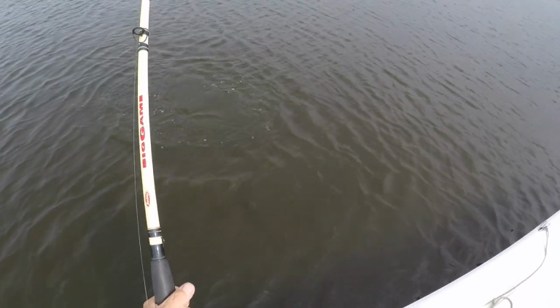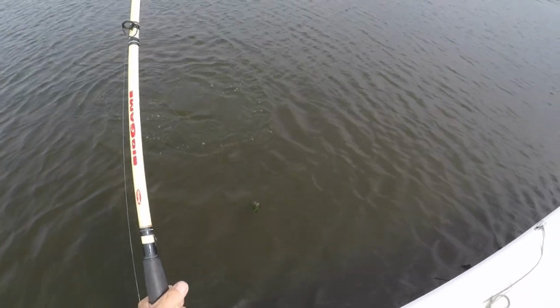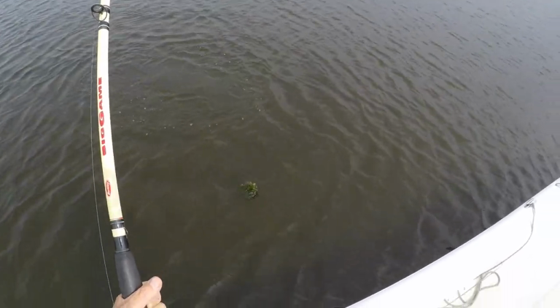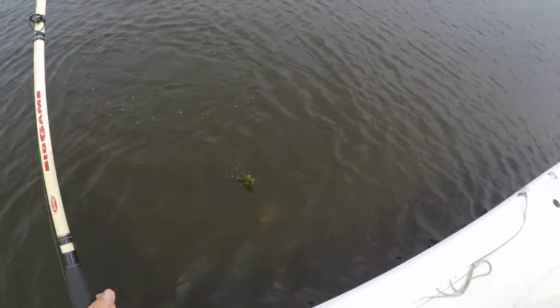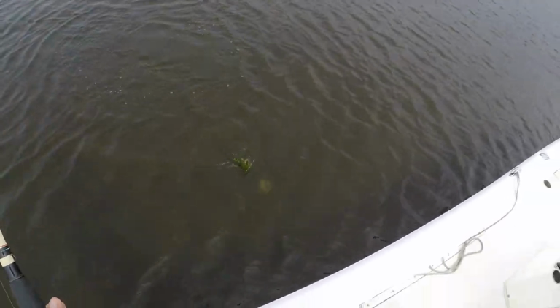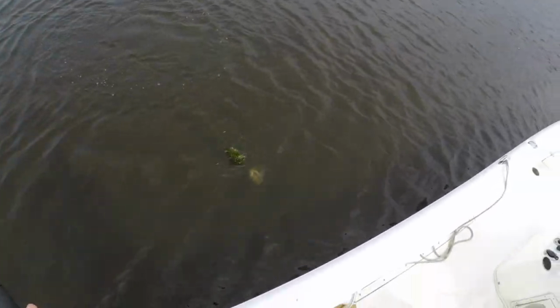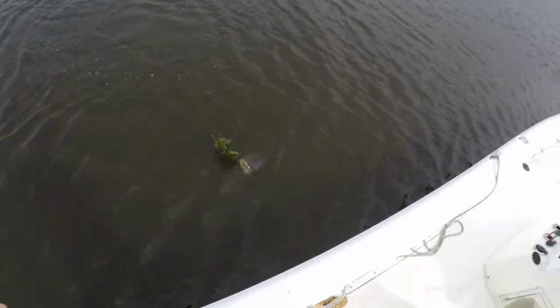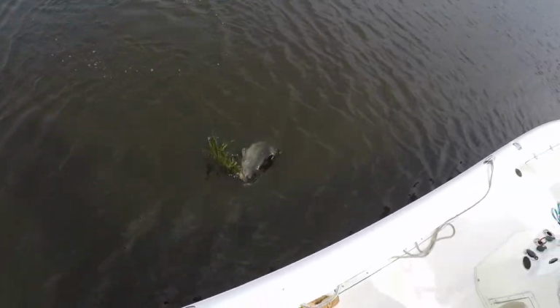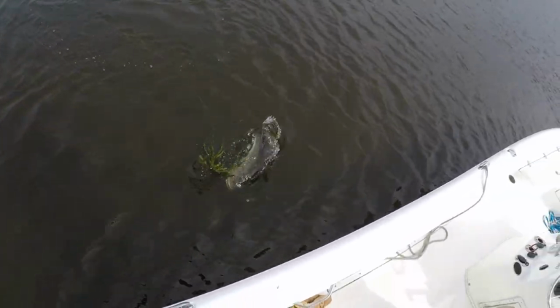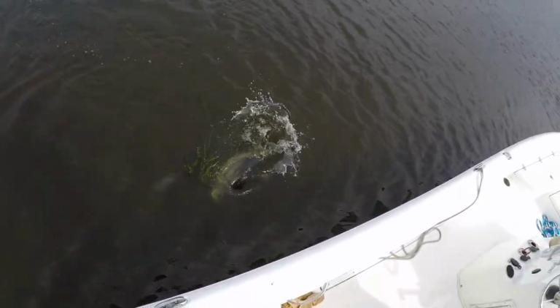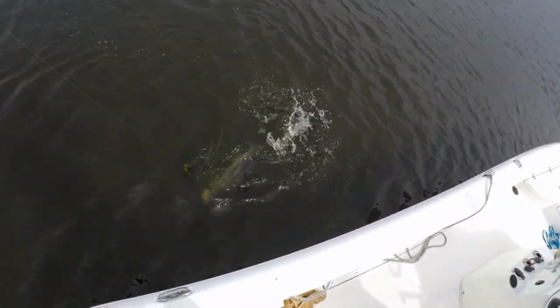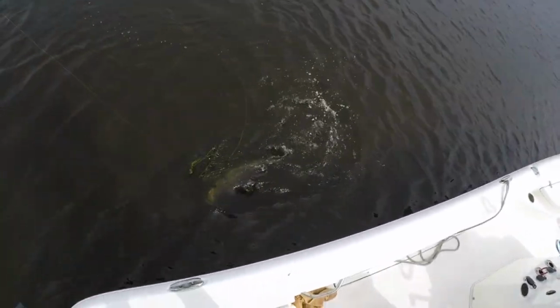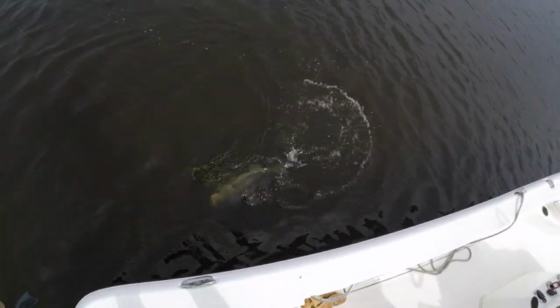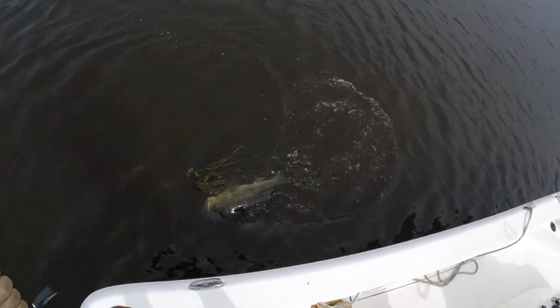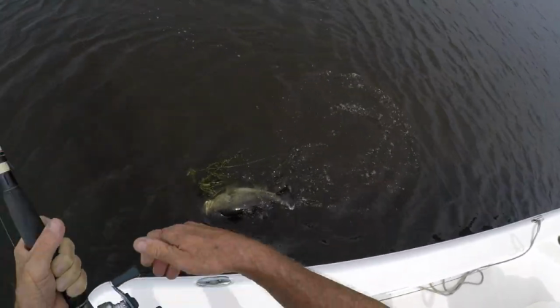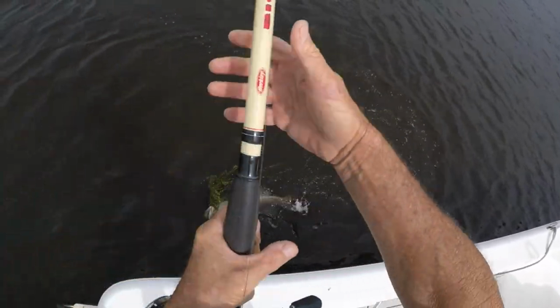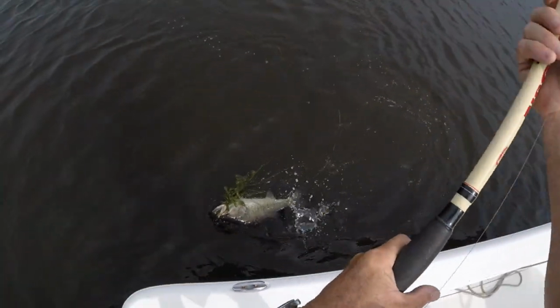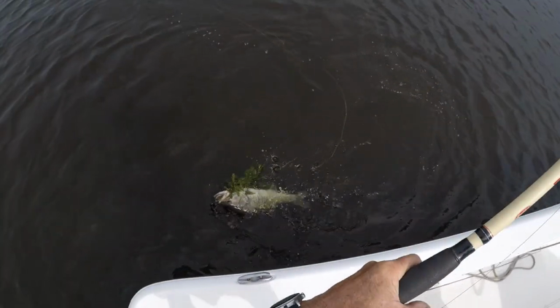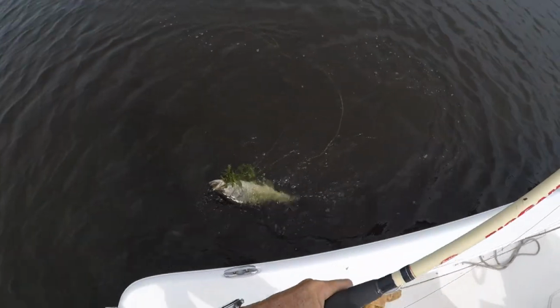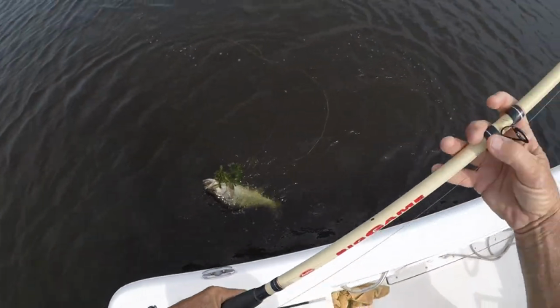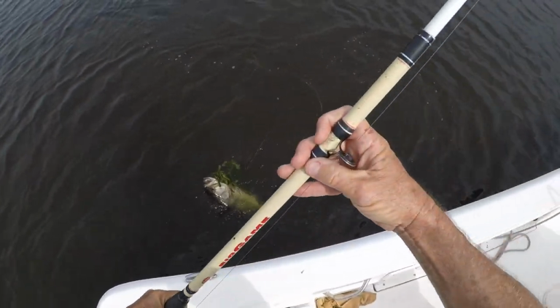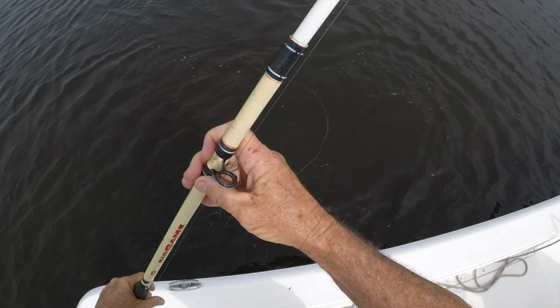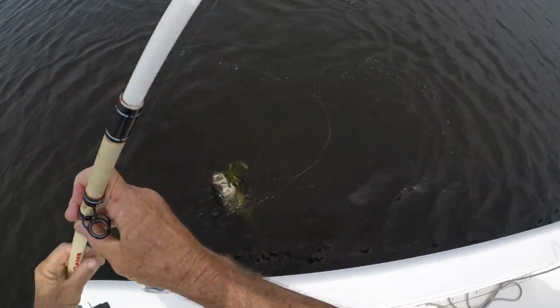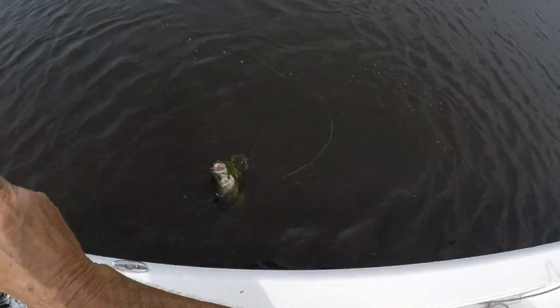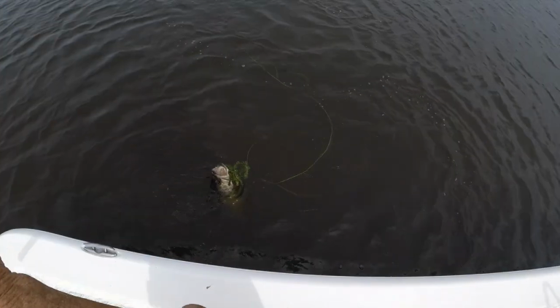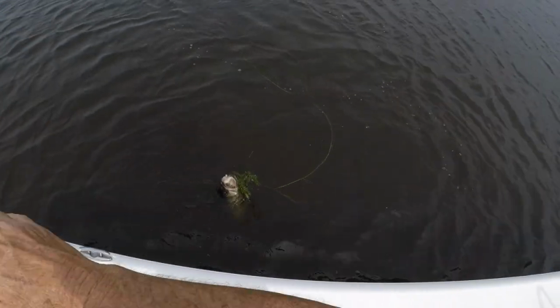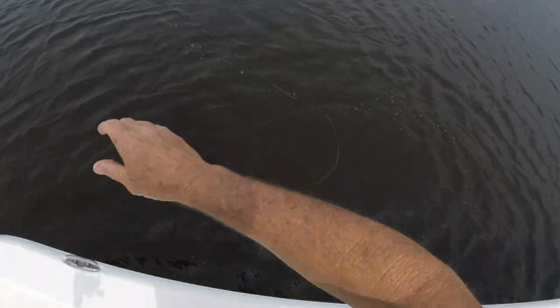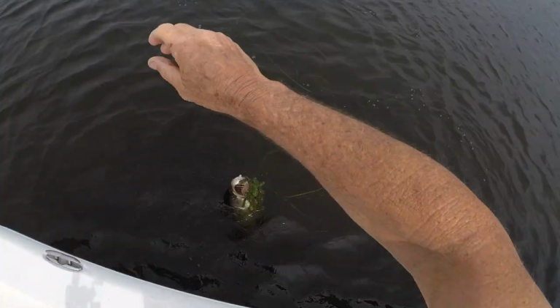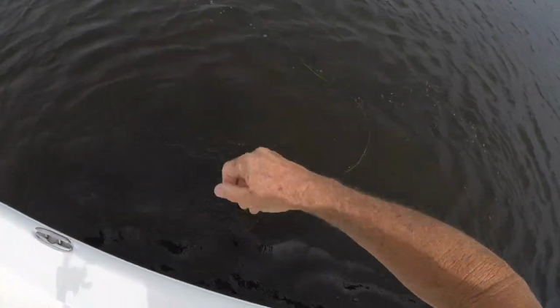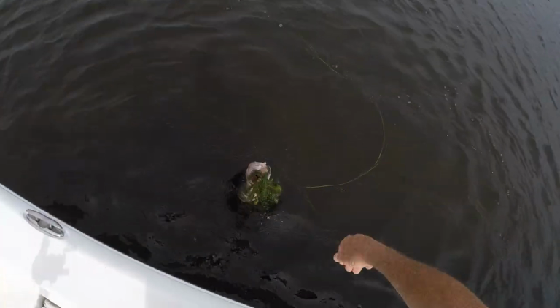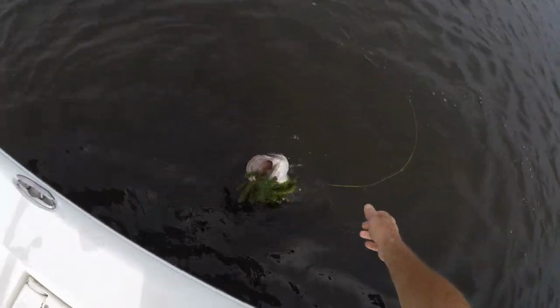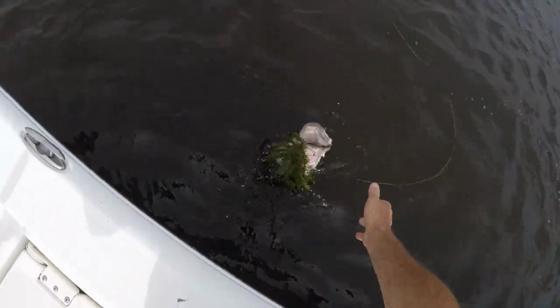He's fighting. That's a nice fish, guys. That's a real nice fish. Let's see if I can get him.